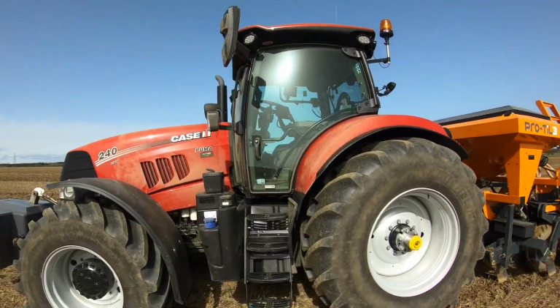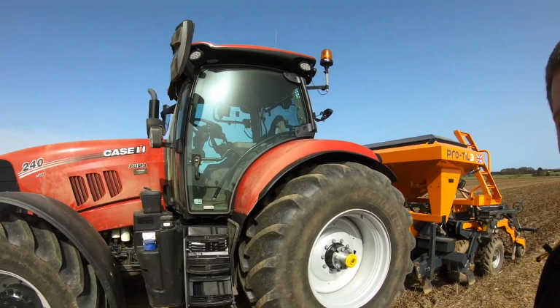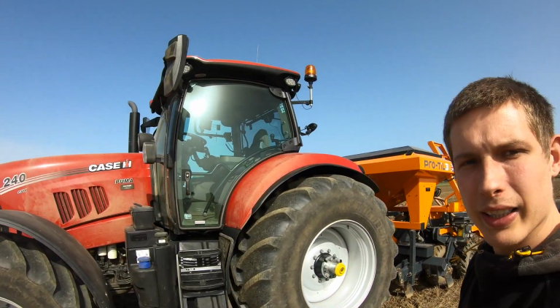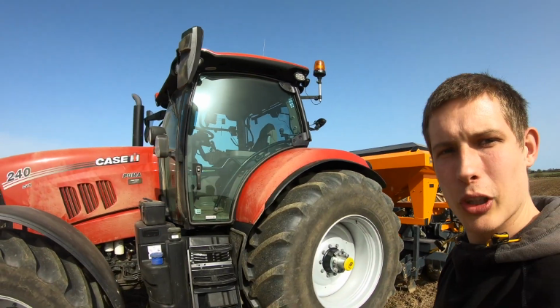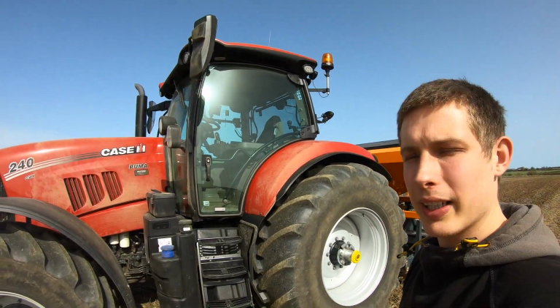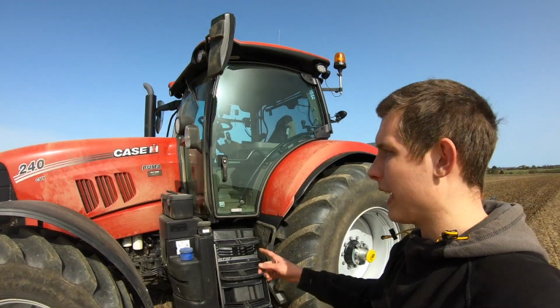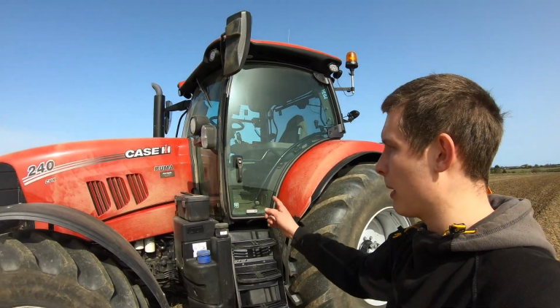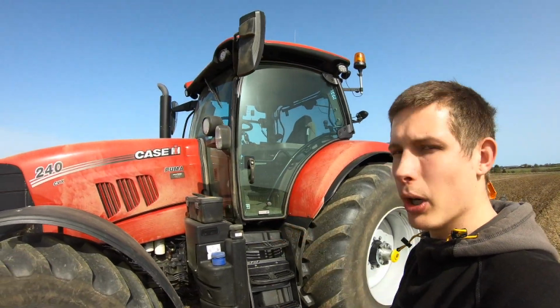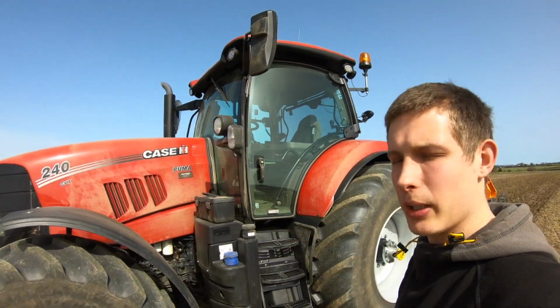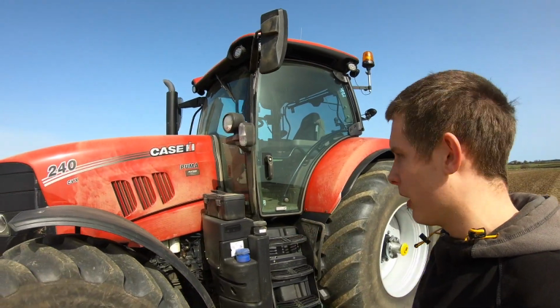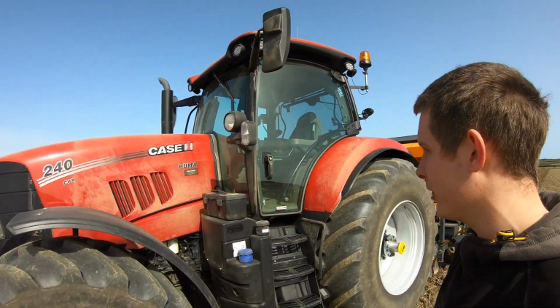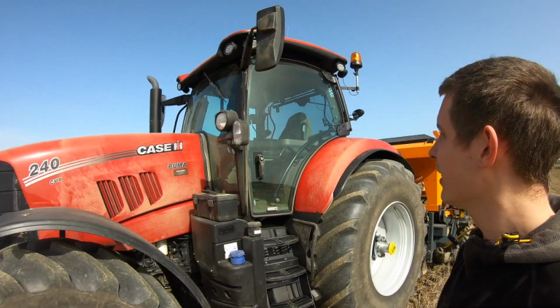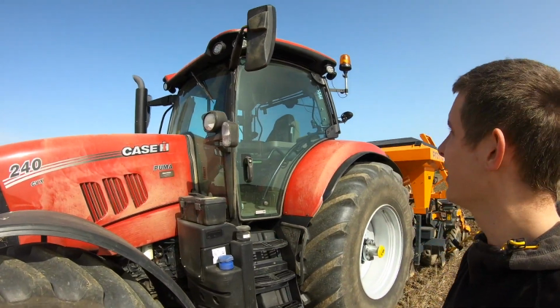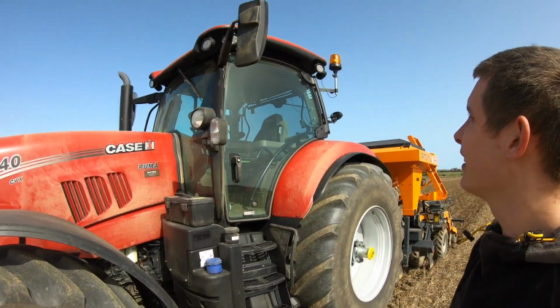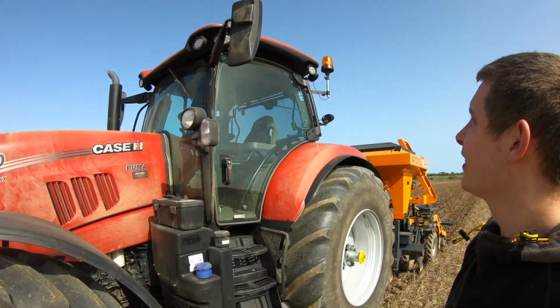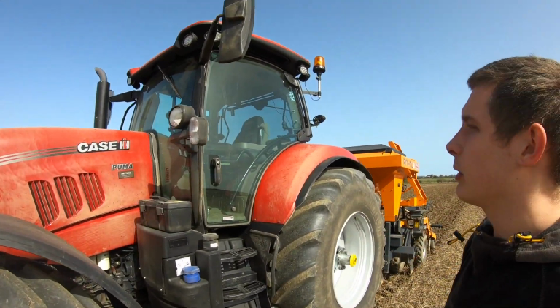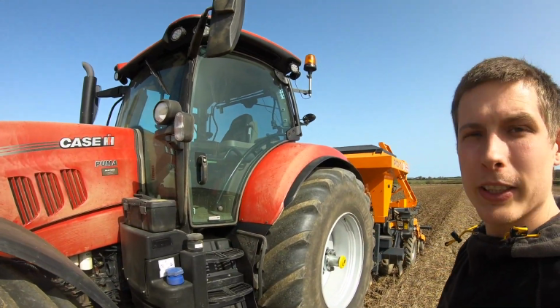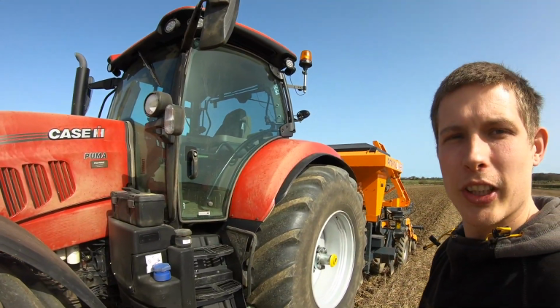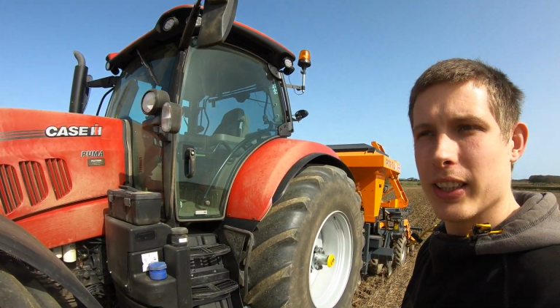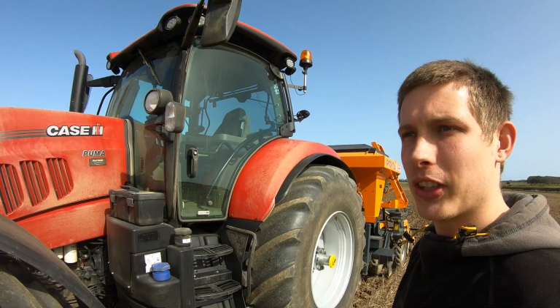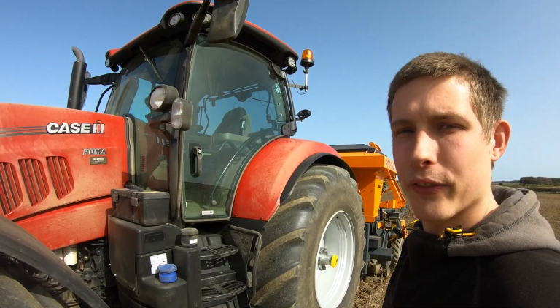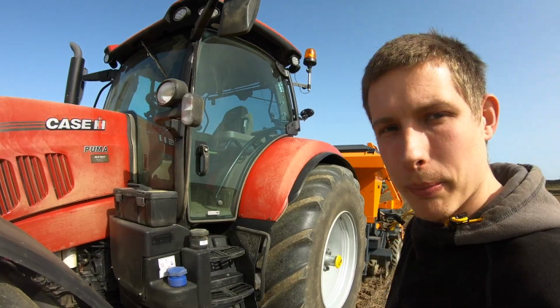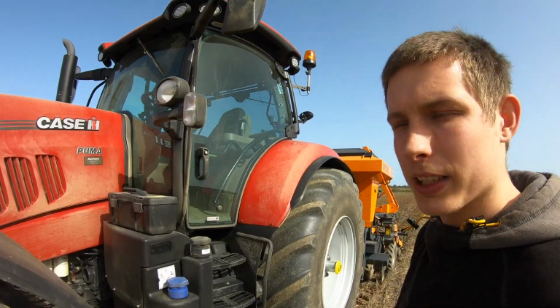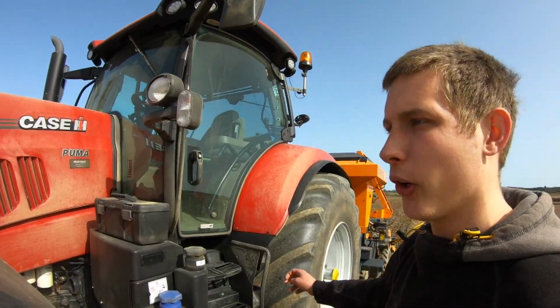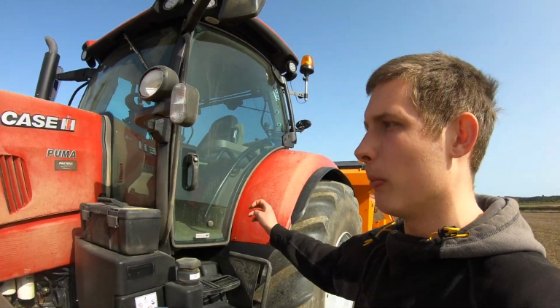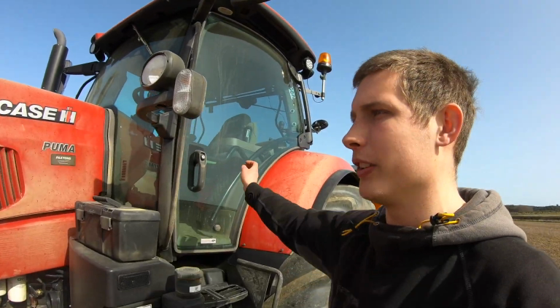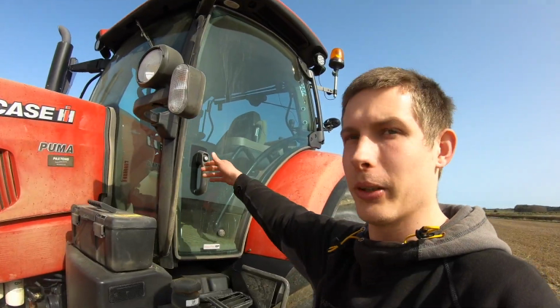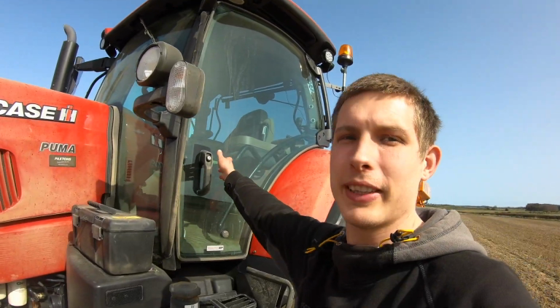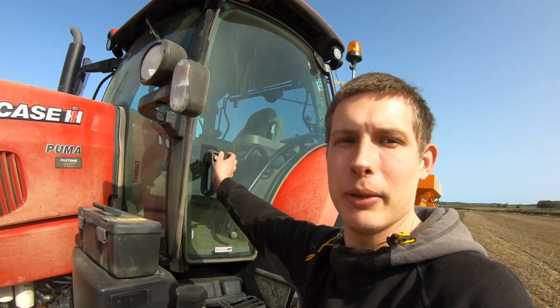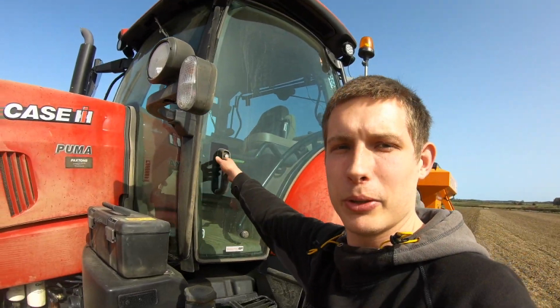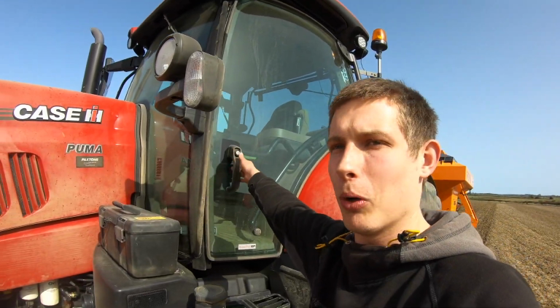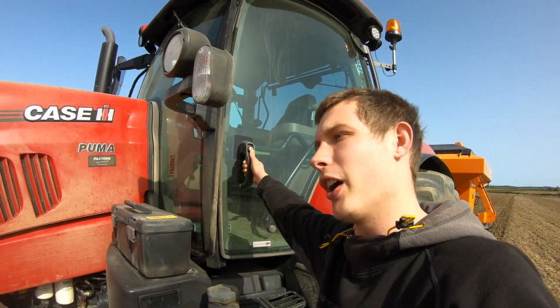The tractor's already getting a bit muggy, but we've been stood in the shed for the past four months, so it's time to do some work.